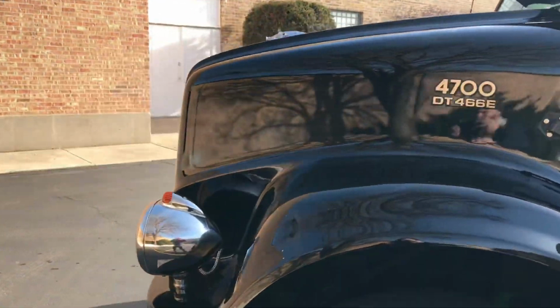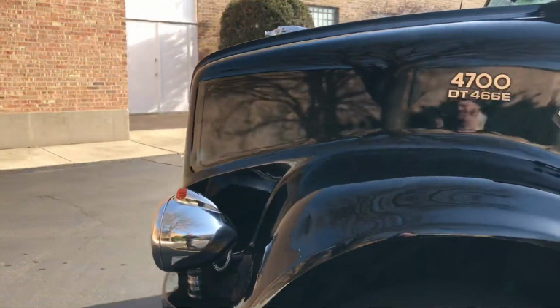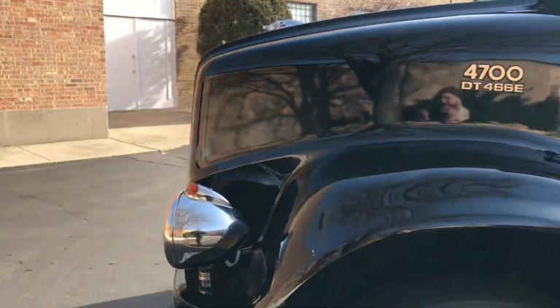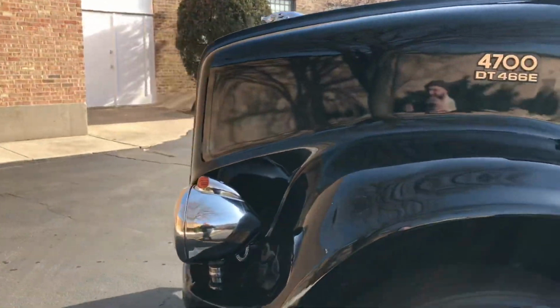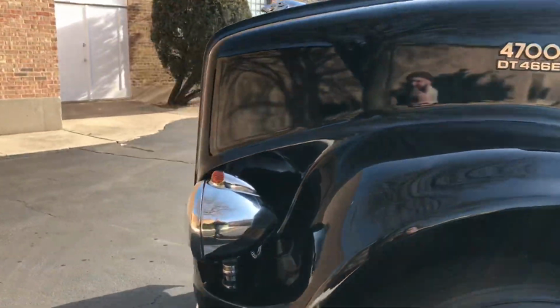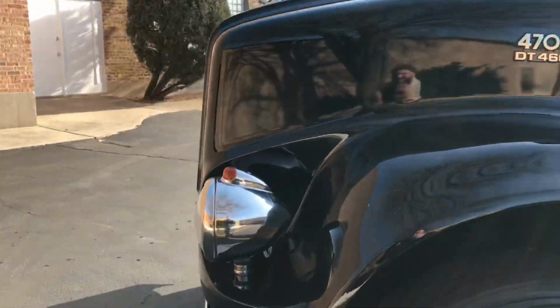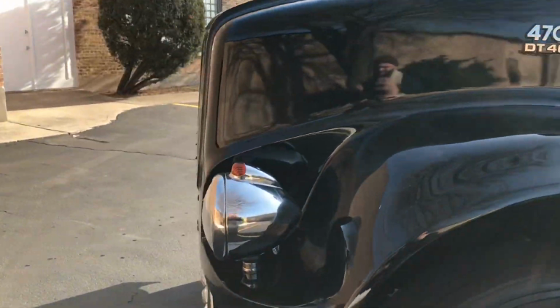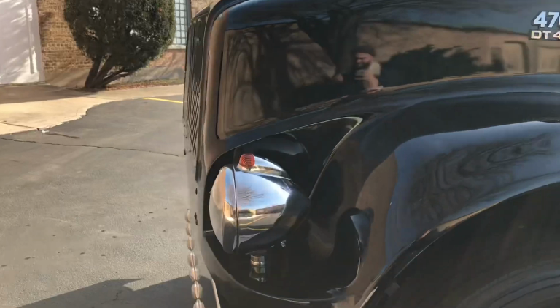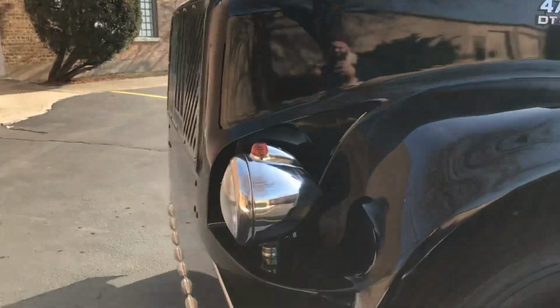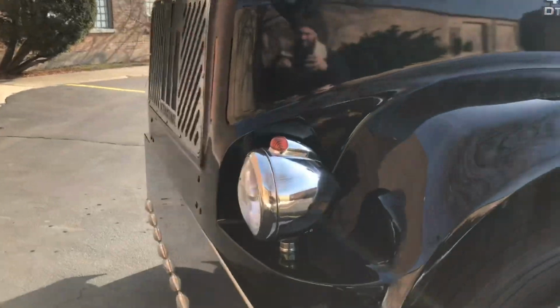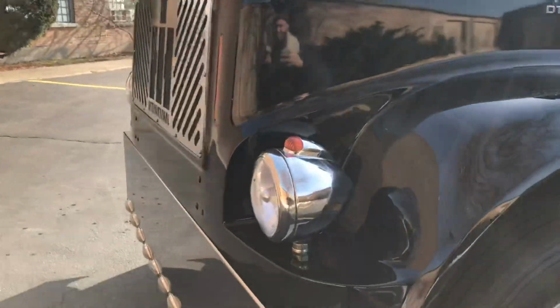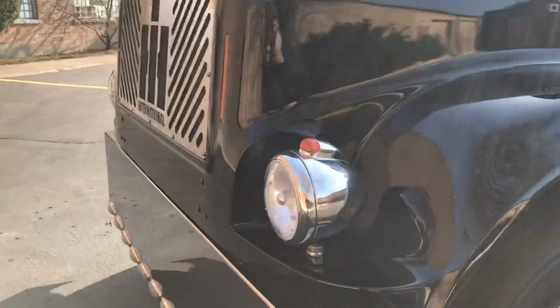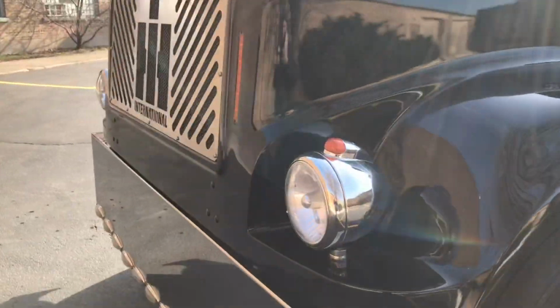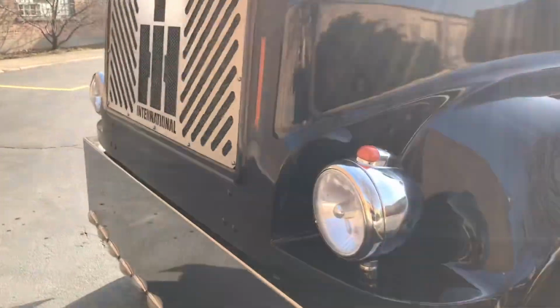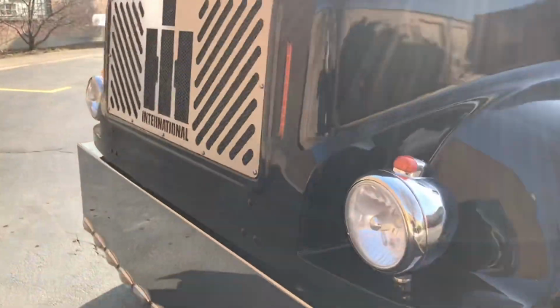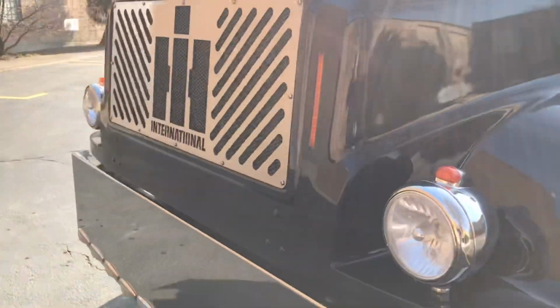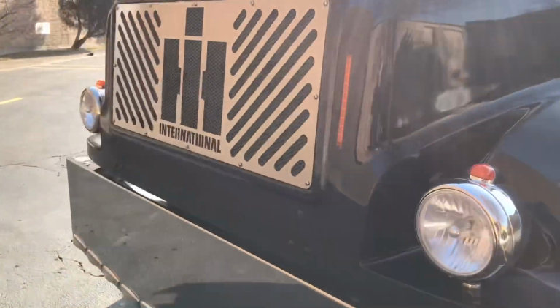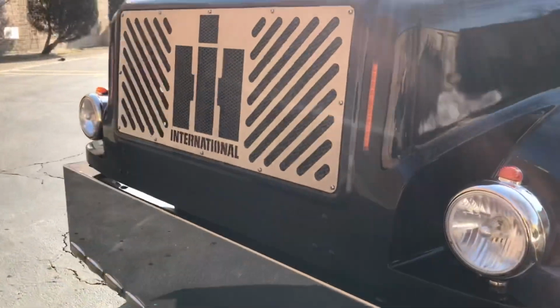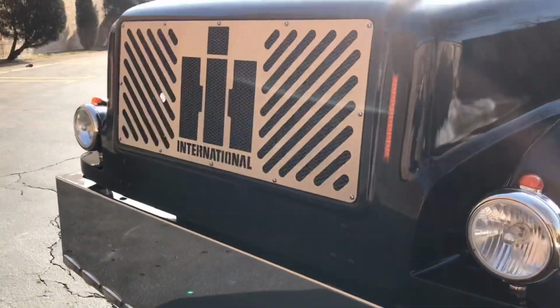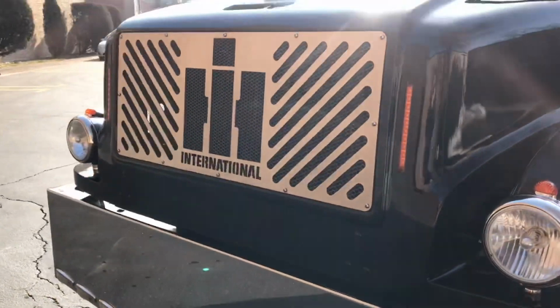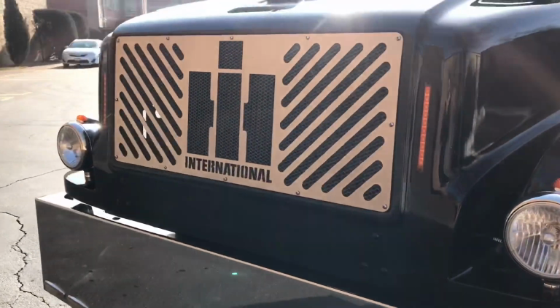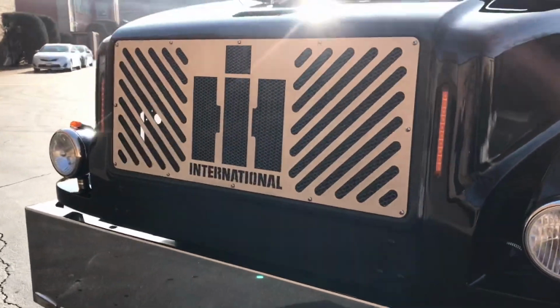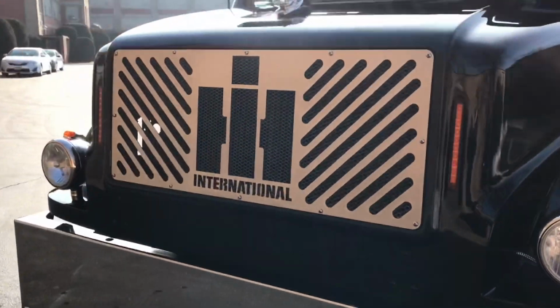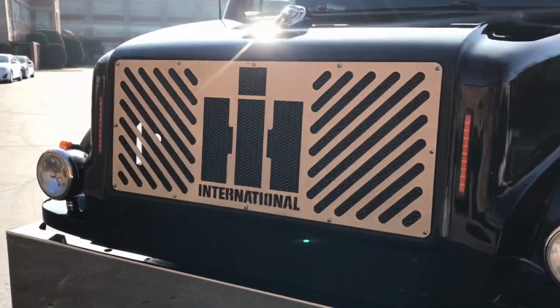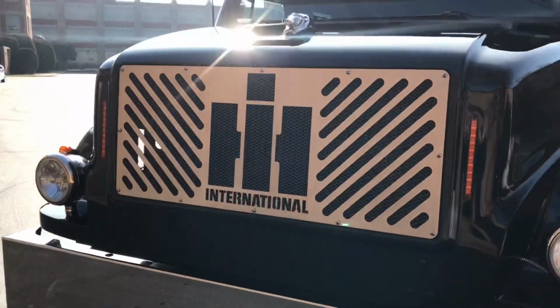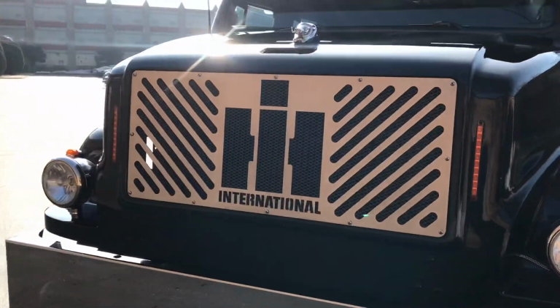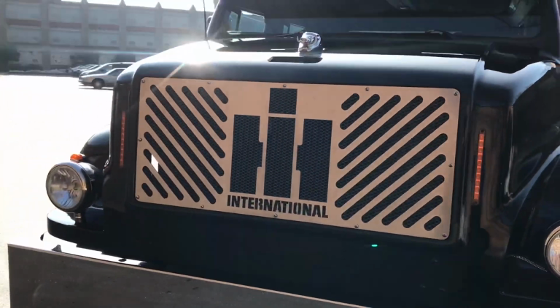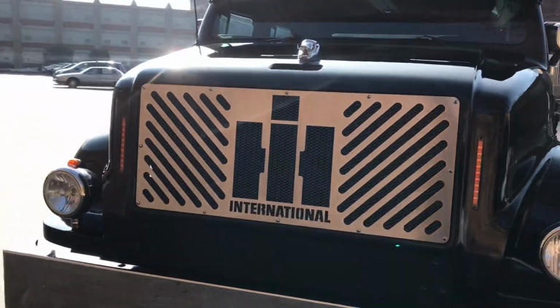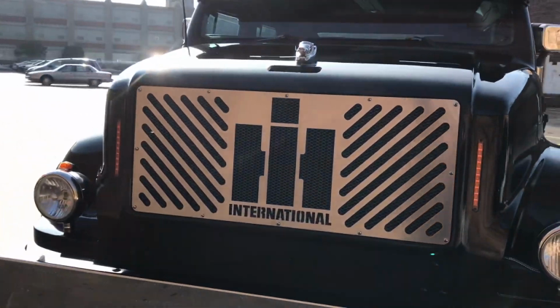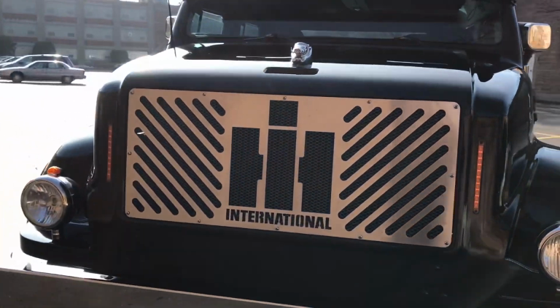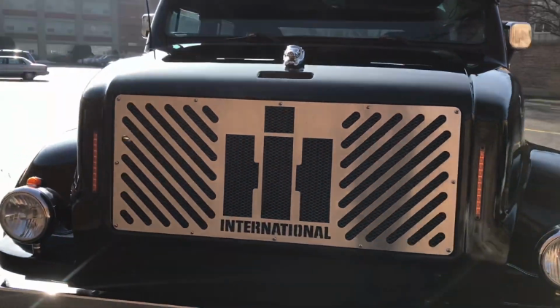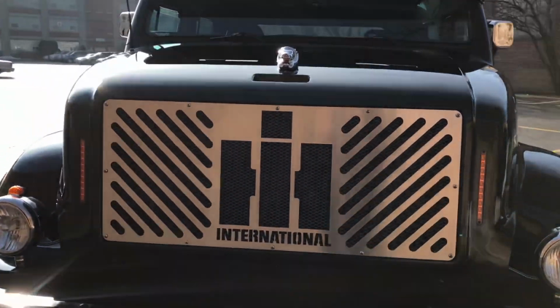The rear quarters were widened by a foot to accommodate 445 rubber.